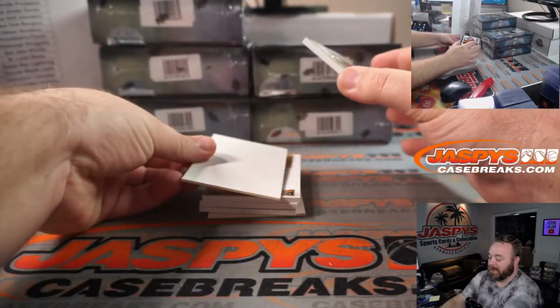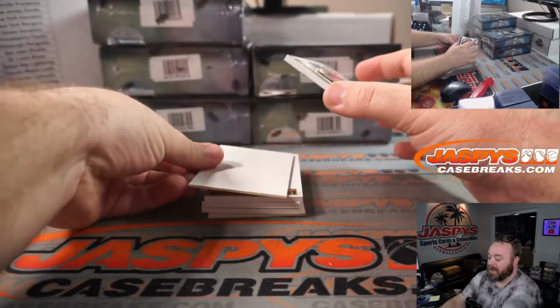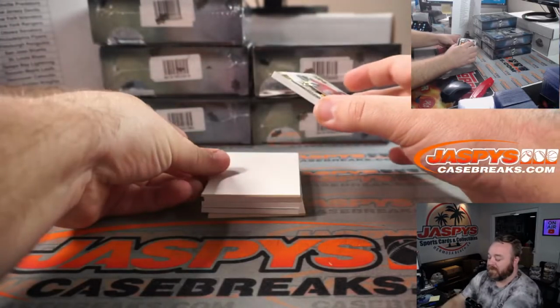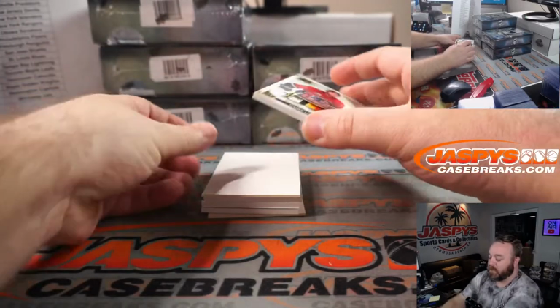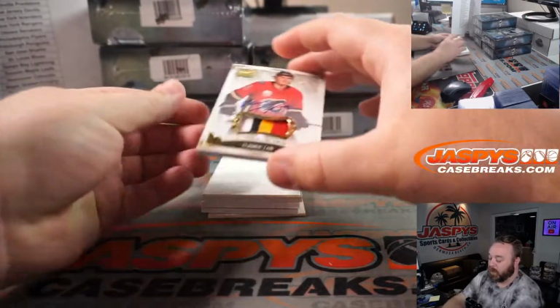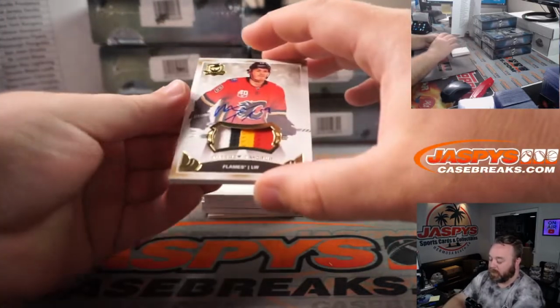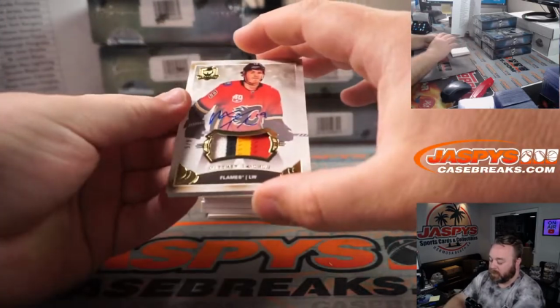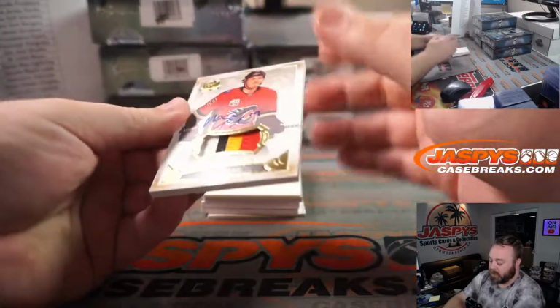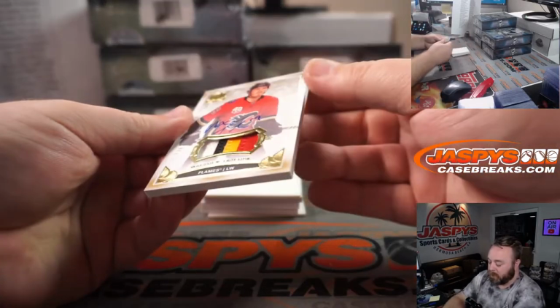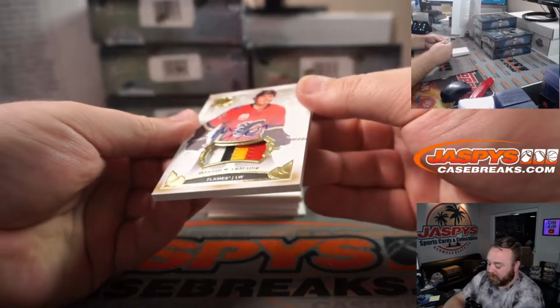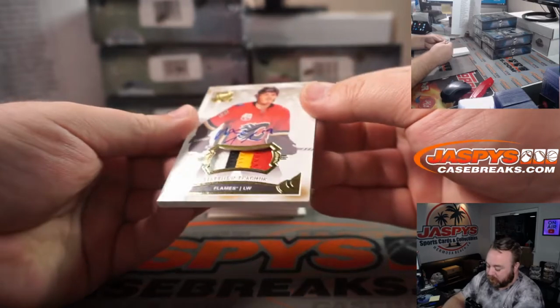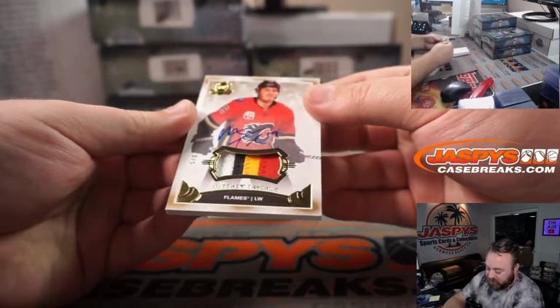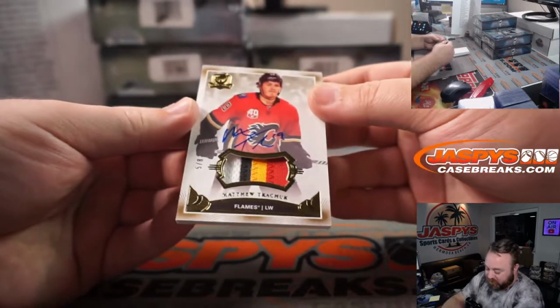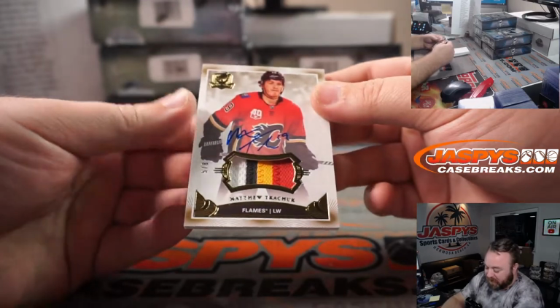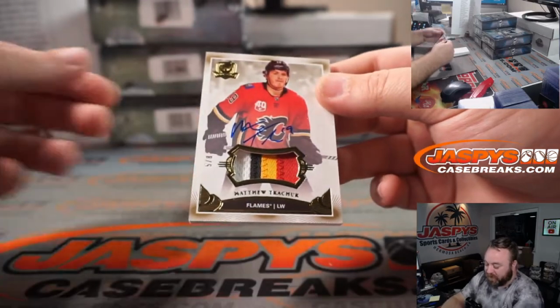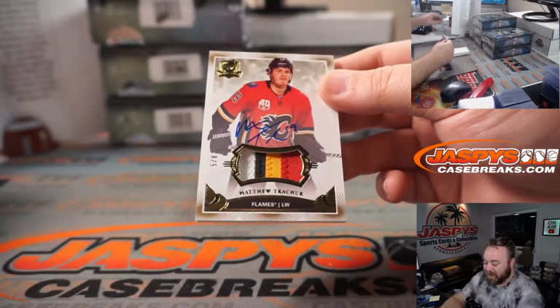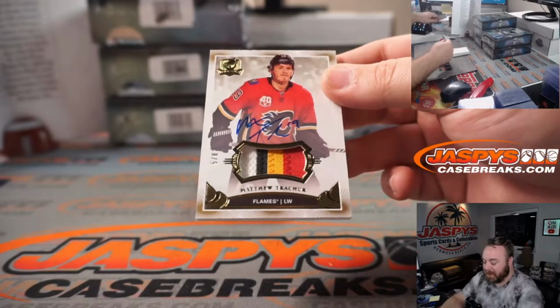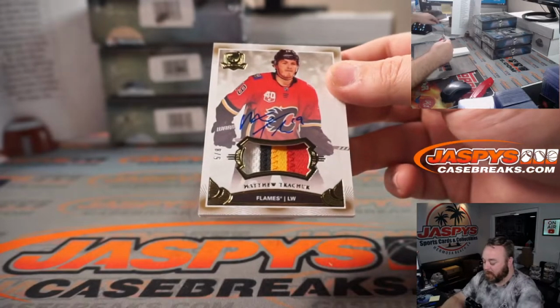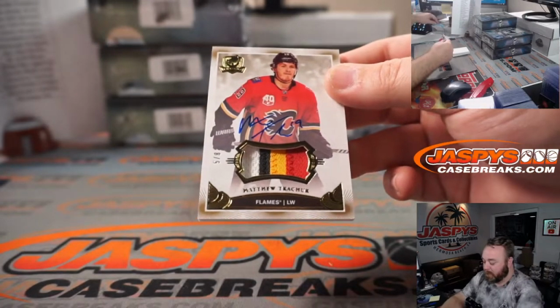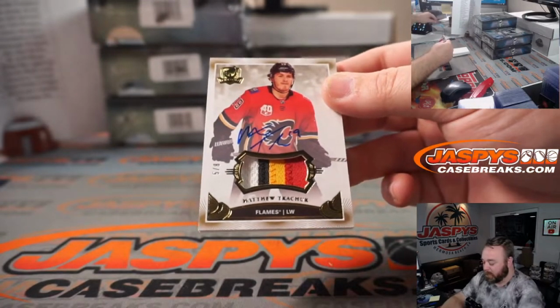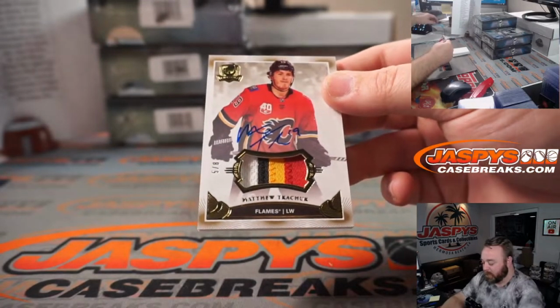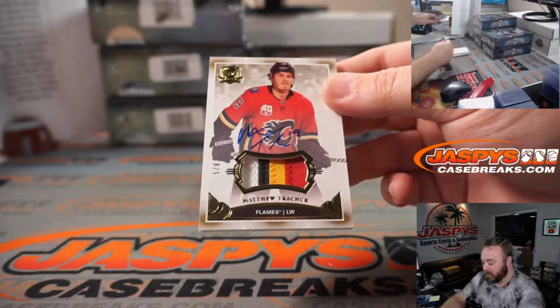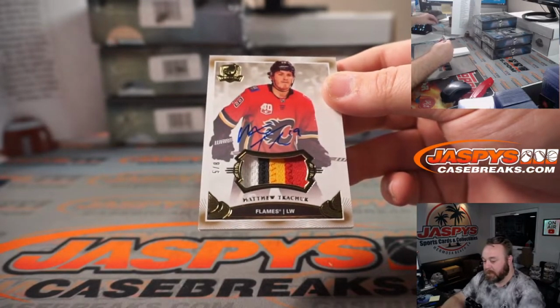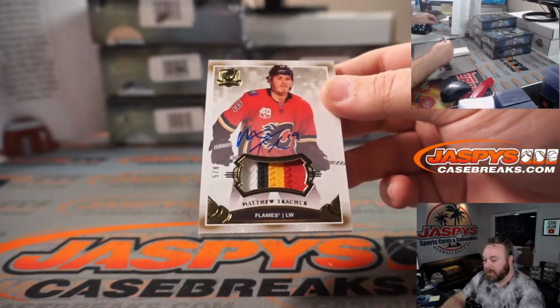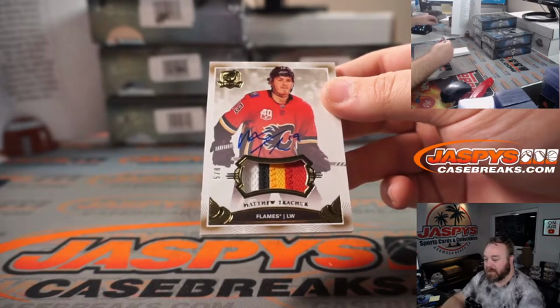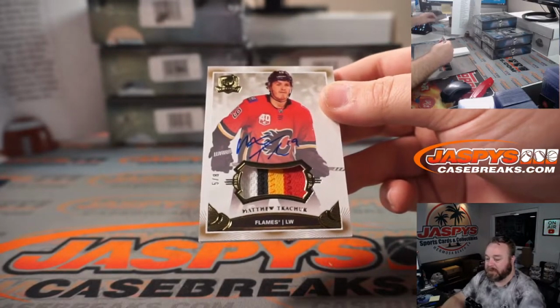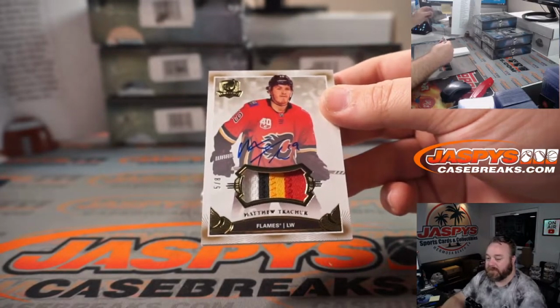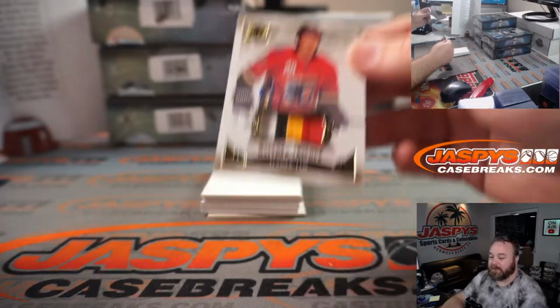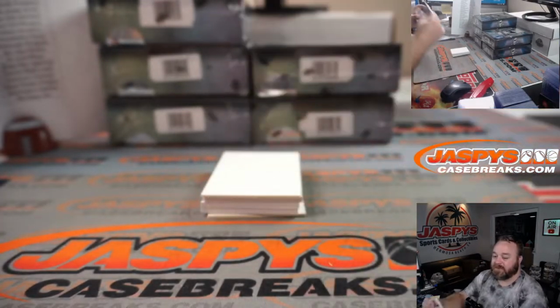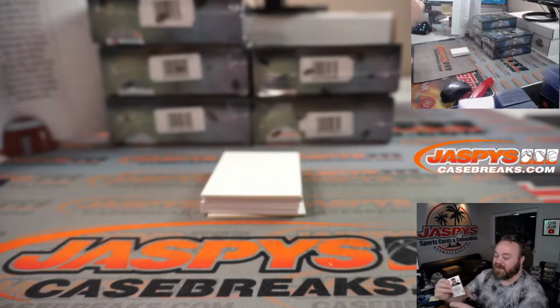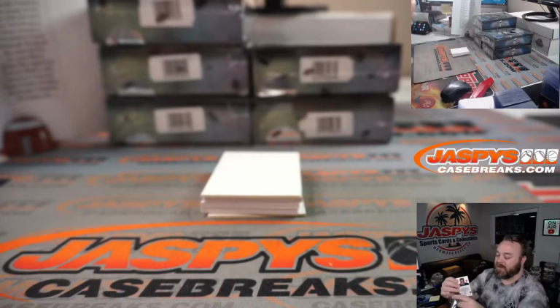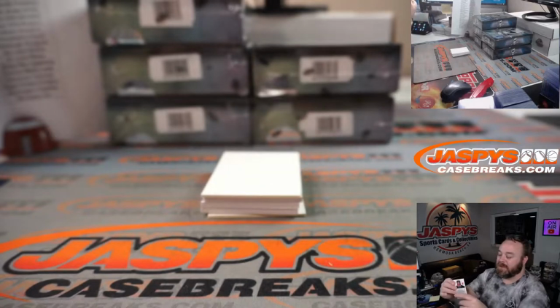Carson Kuhlman, Carson Kuhlman. Matthew Tkachuk, 5 out of 8 — ooh — Calgary Flames, Shannon Wheaton.